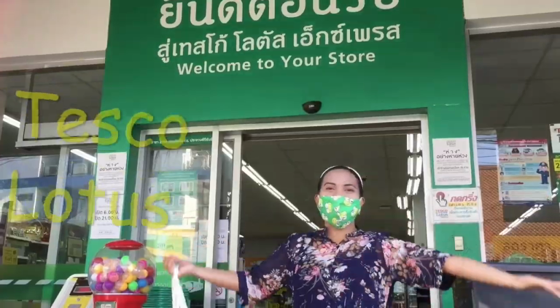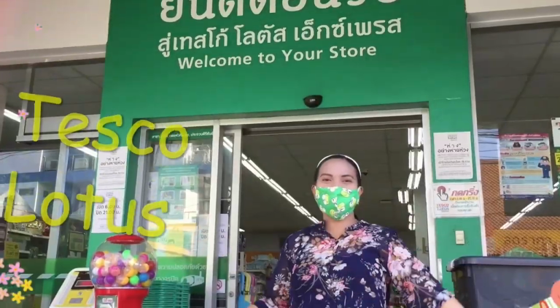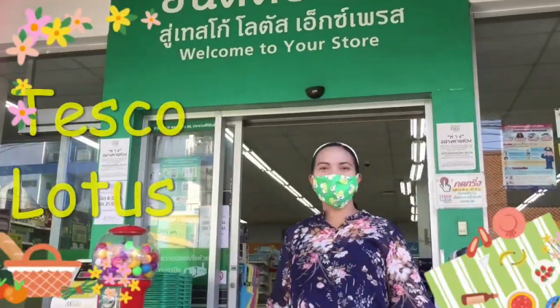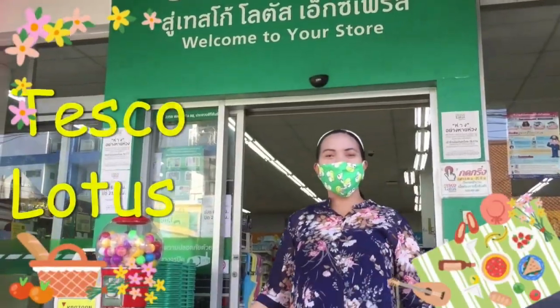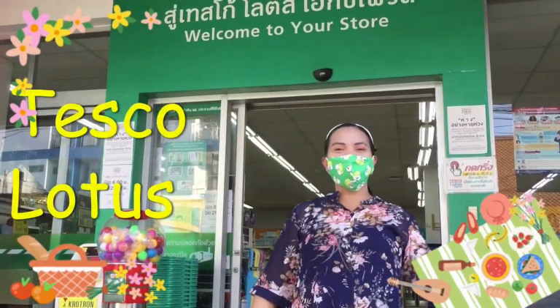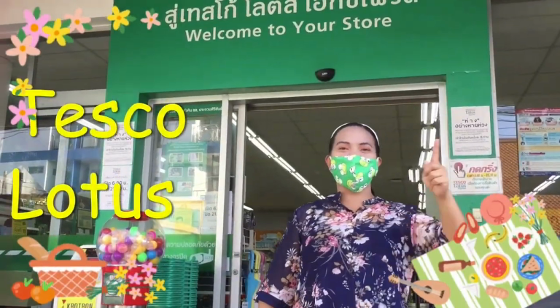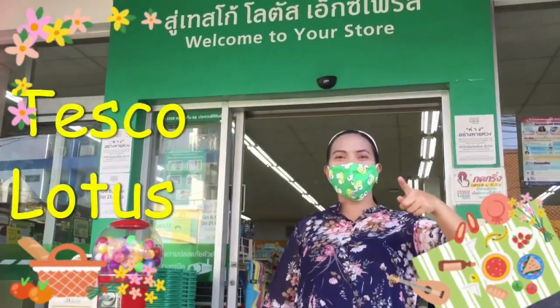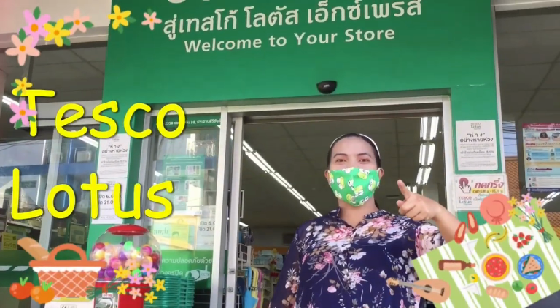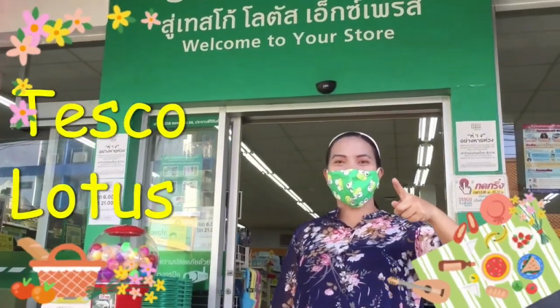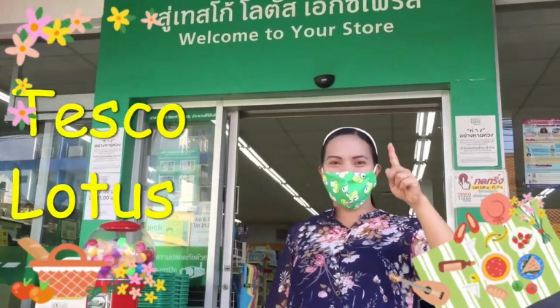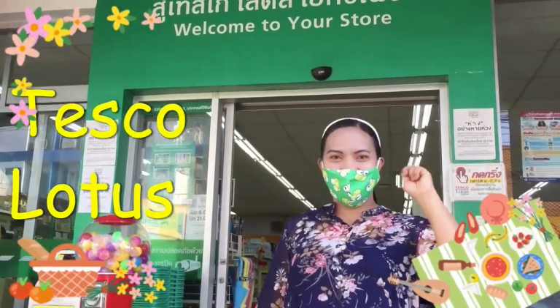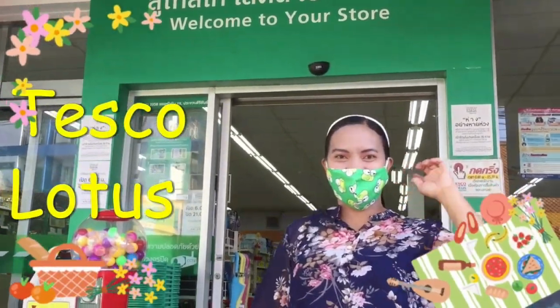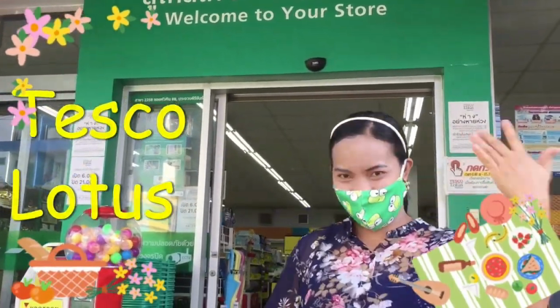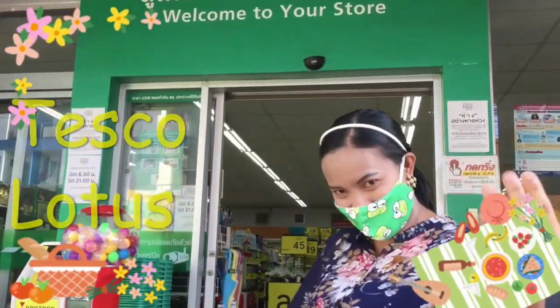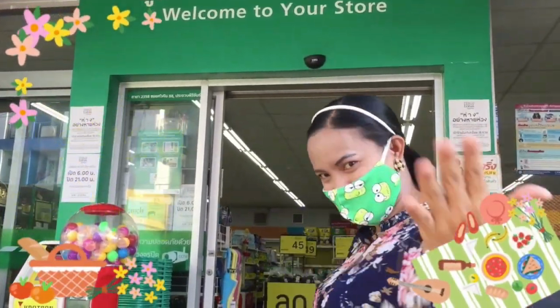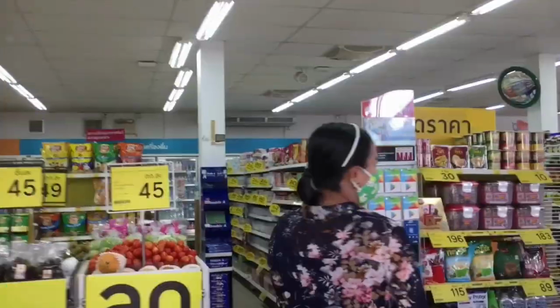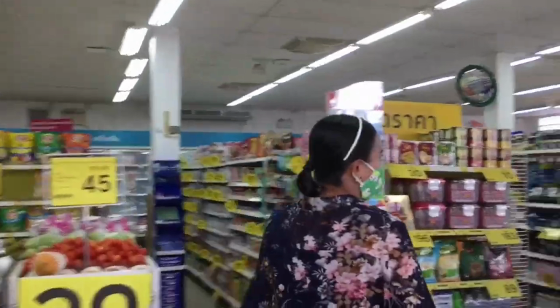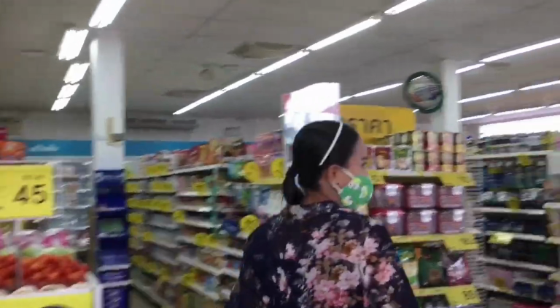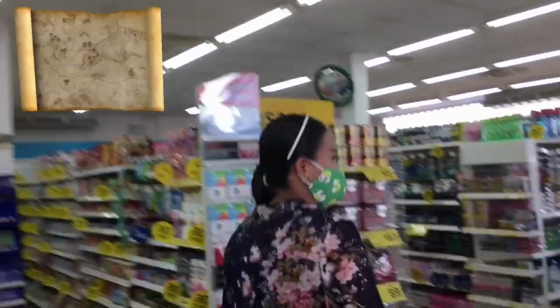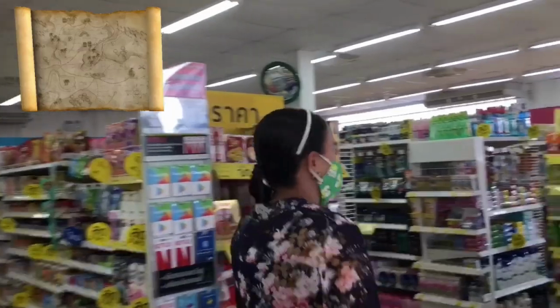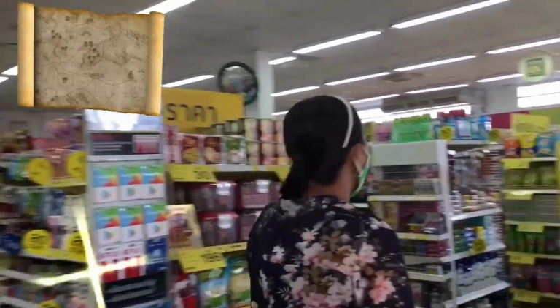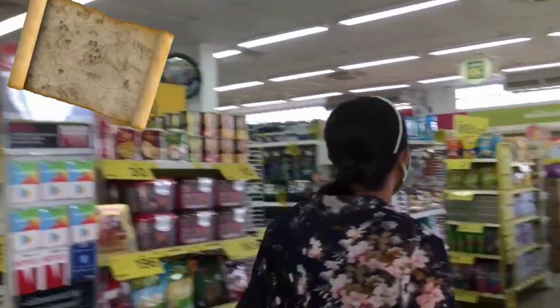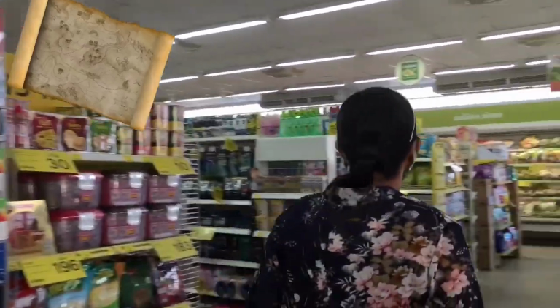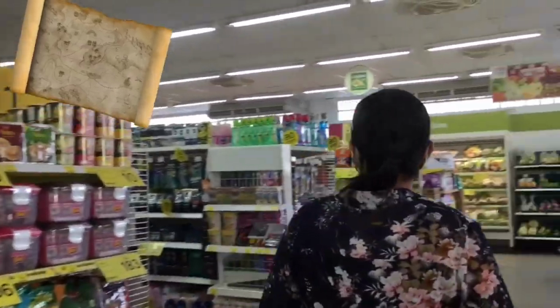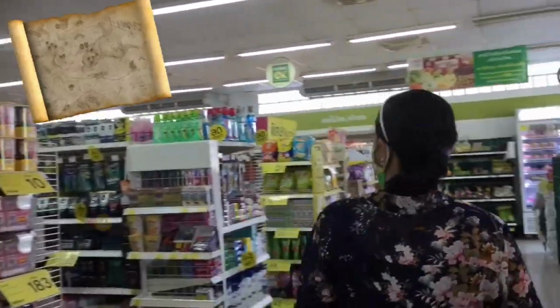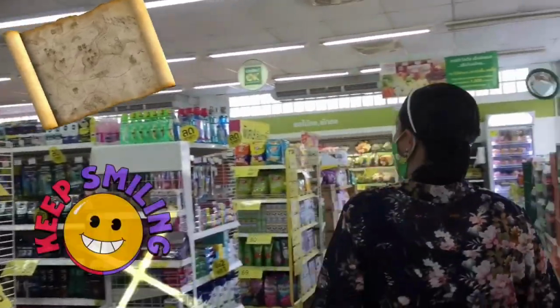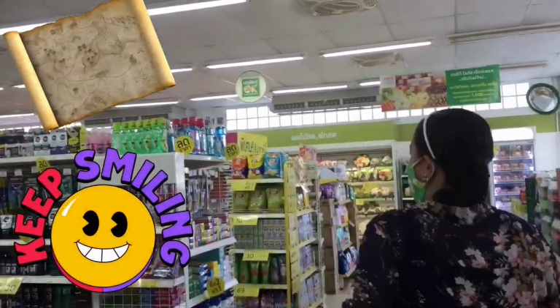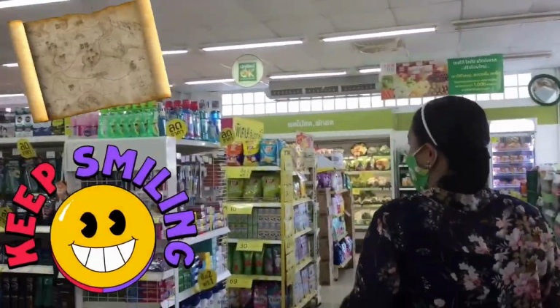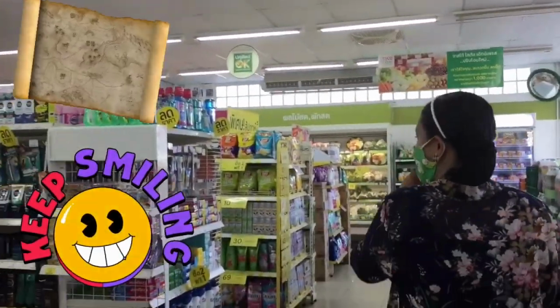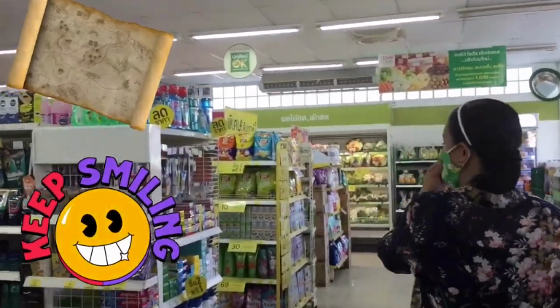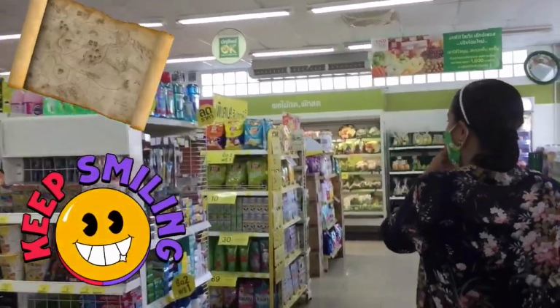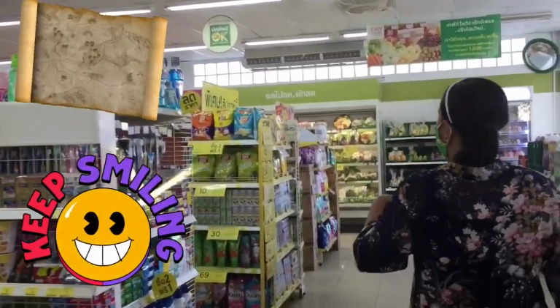Here at Tesco, and we're going to buy some eggs. Come on!